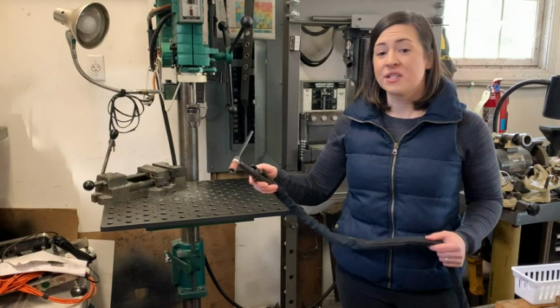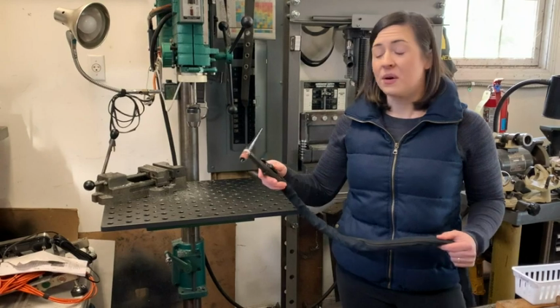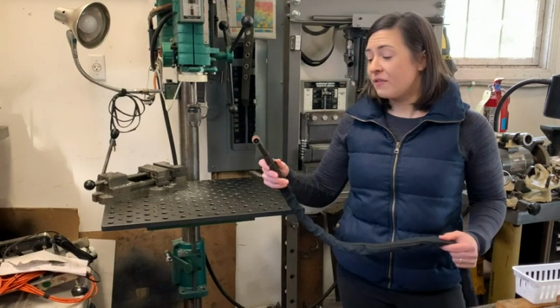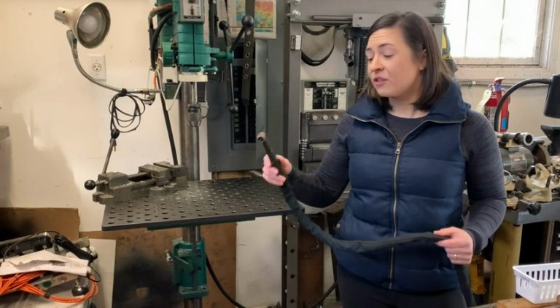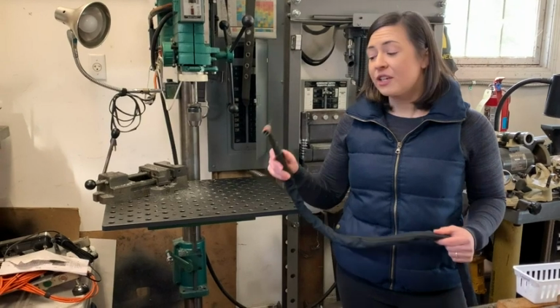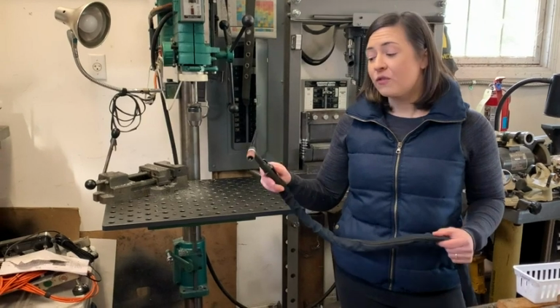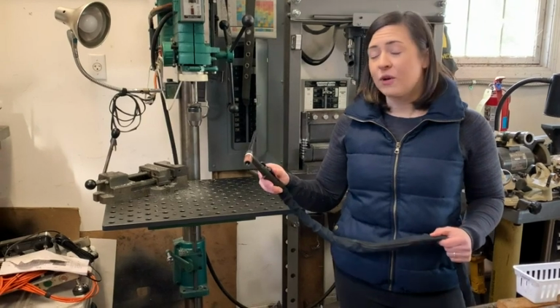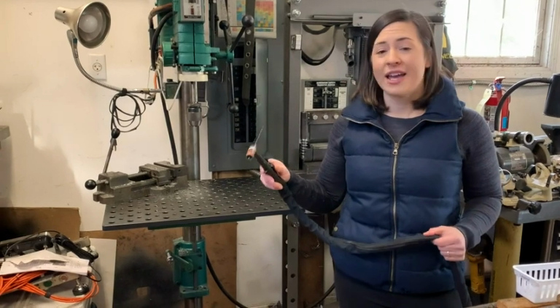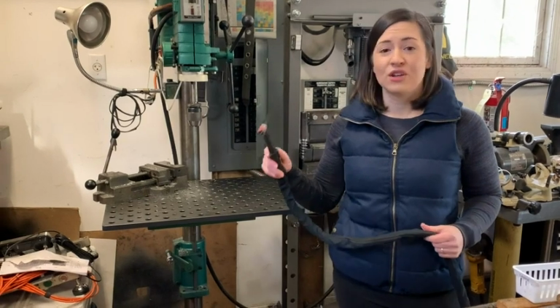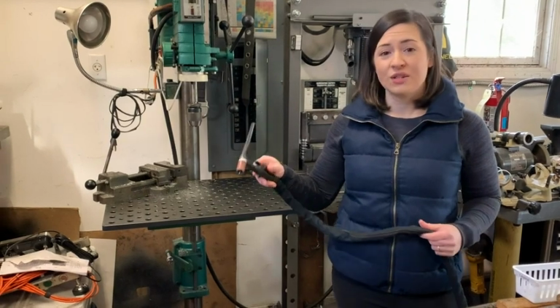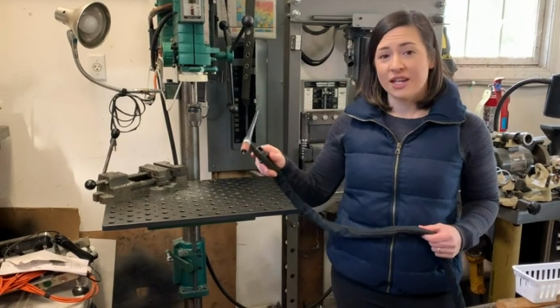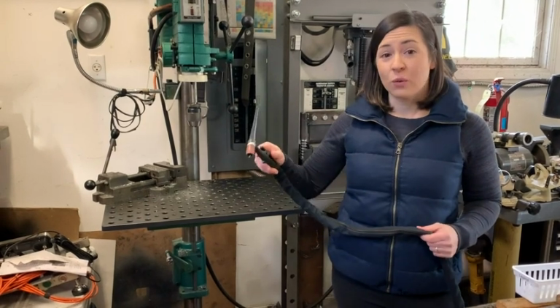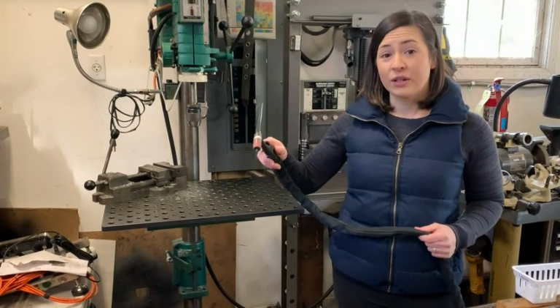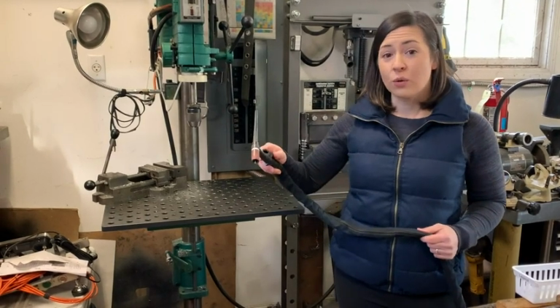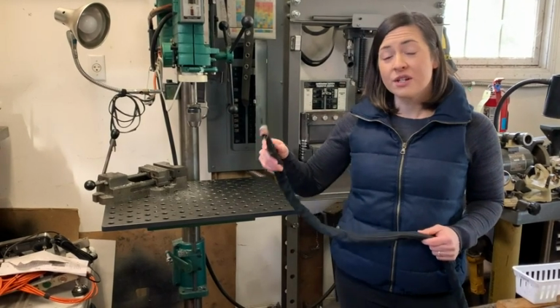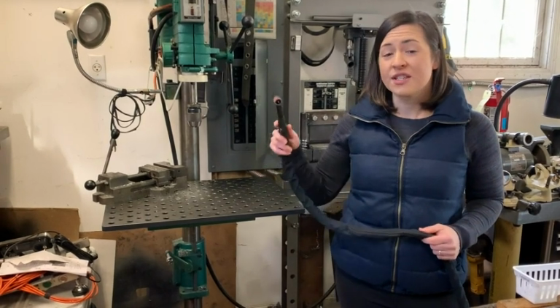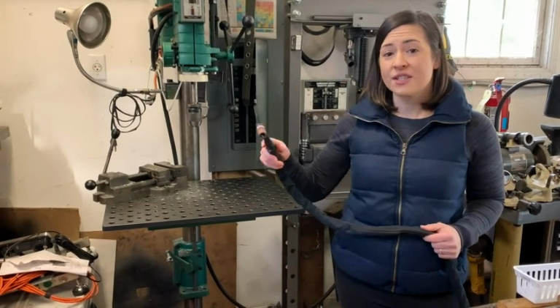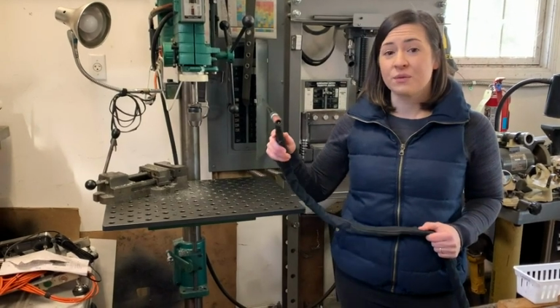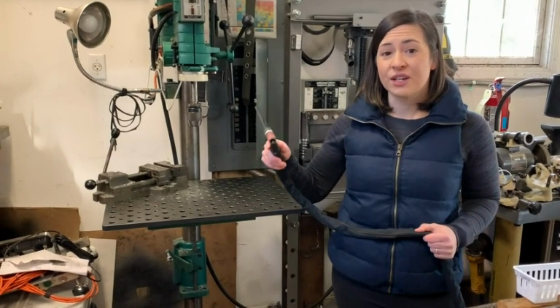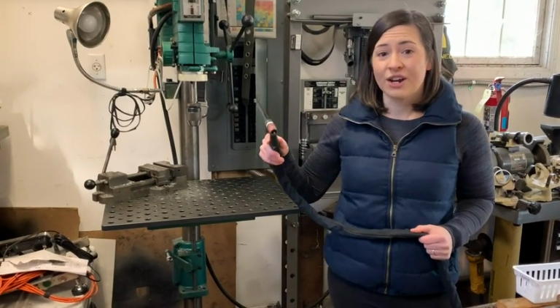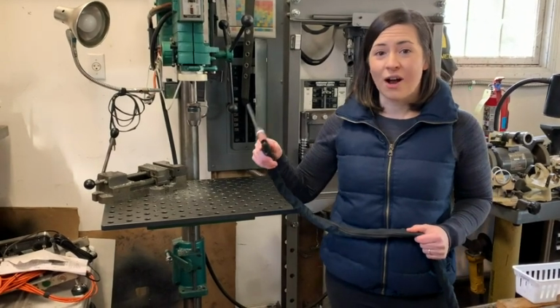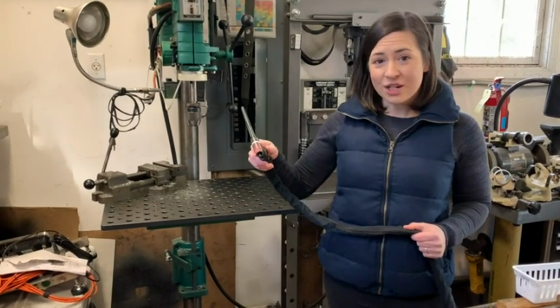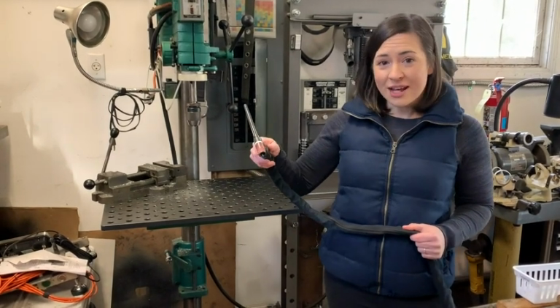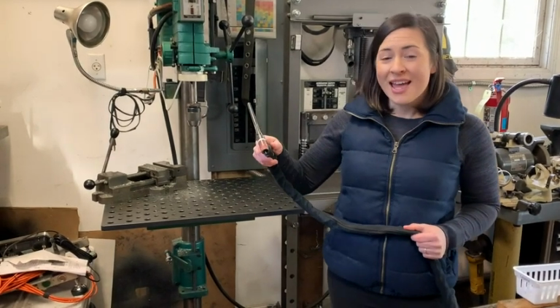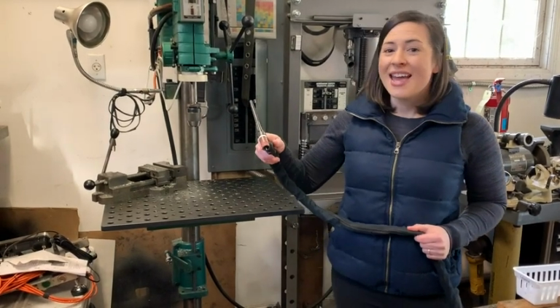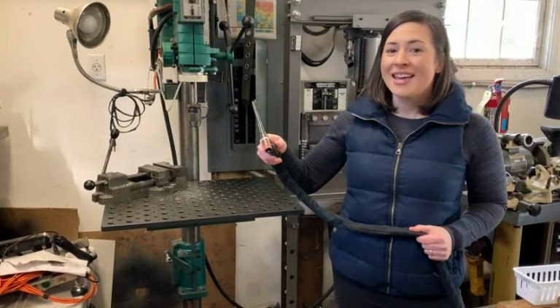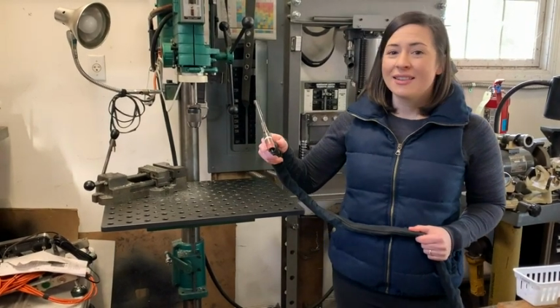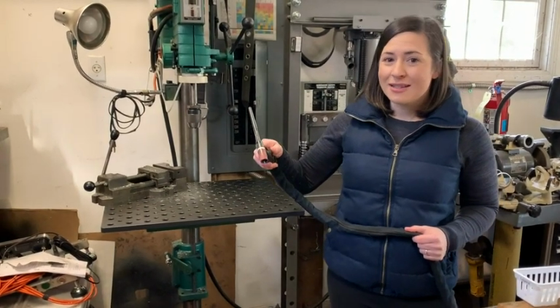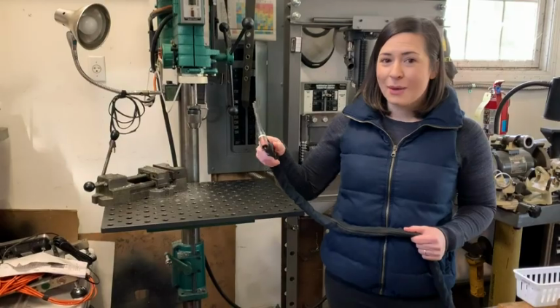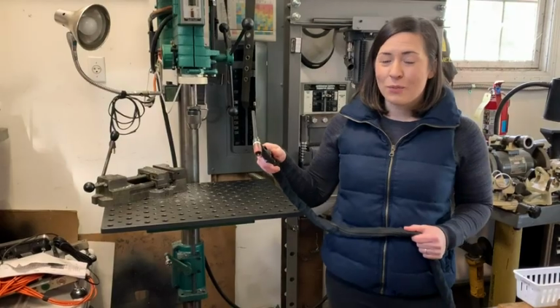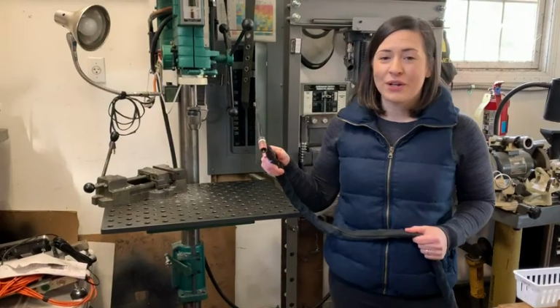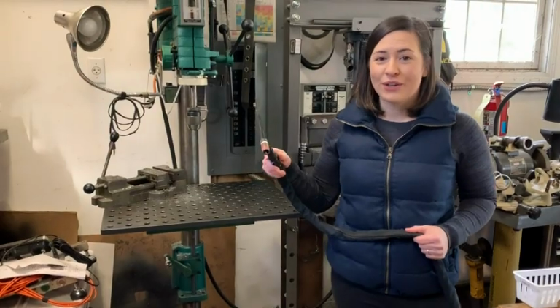So if you're looking for a new TIG welding torch, this is a really great option and that is my point of view.